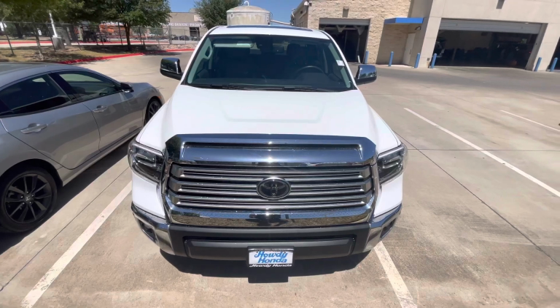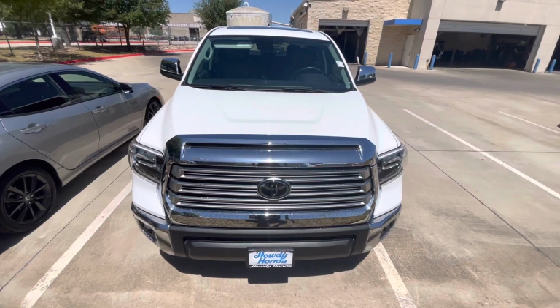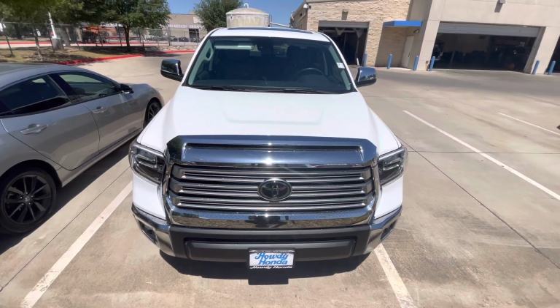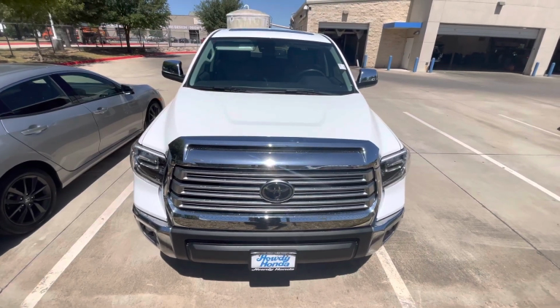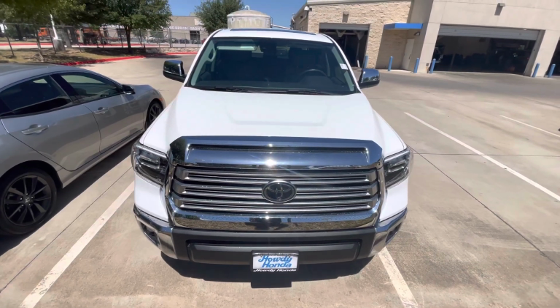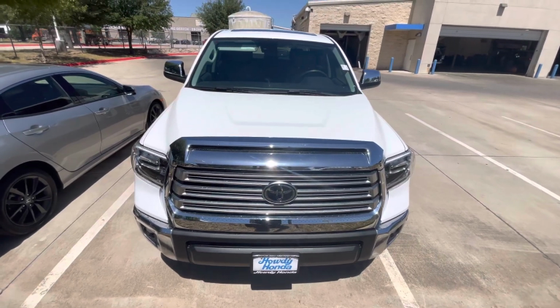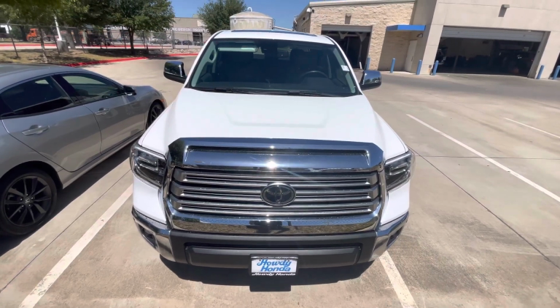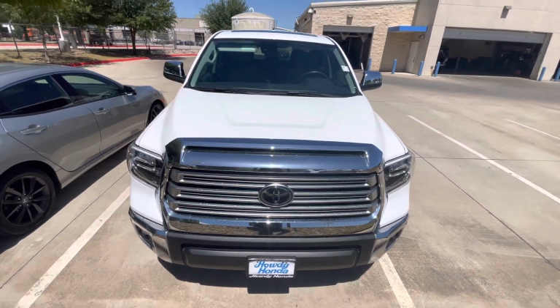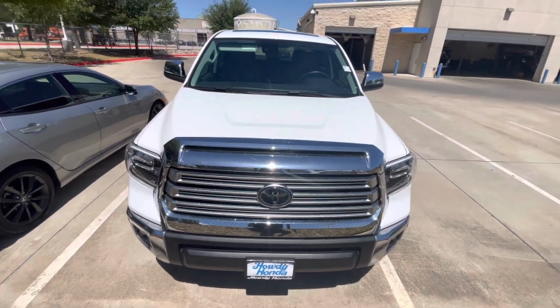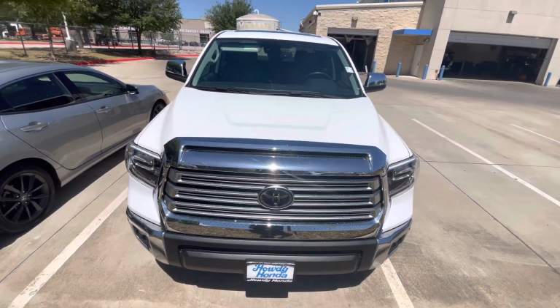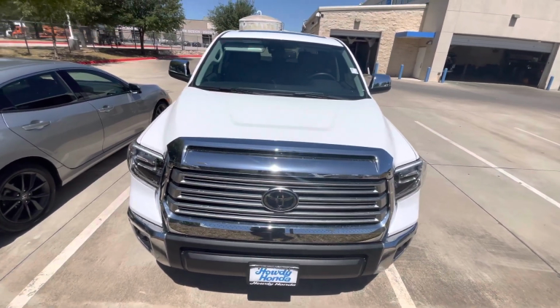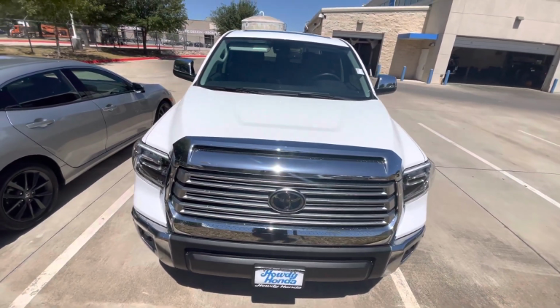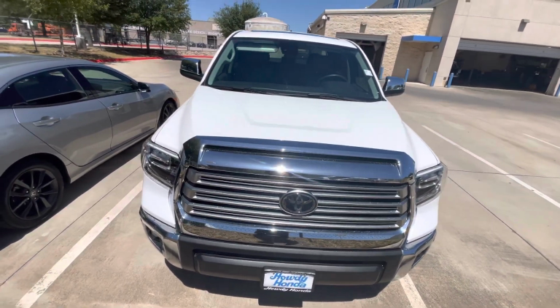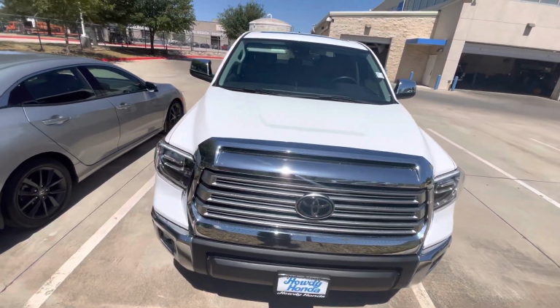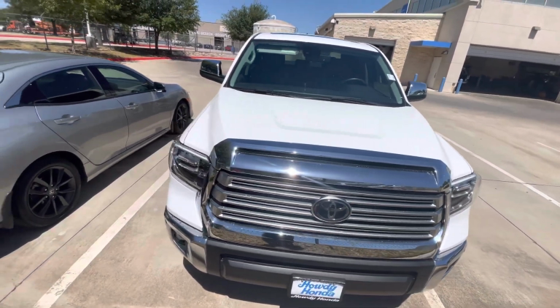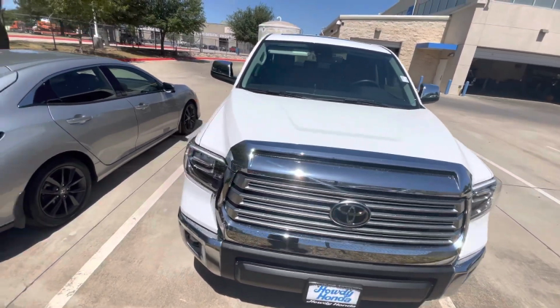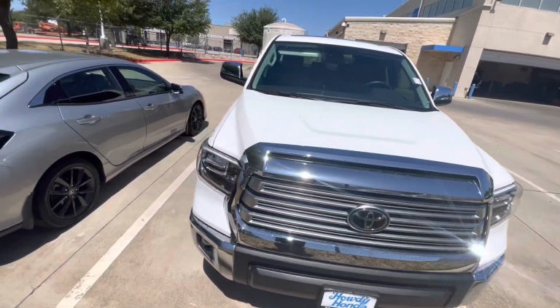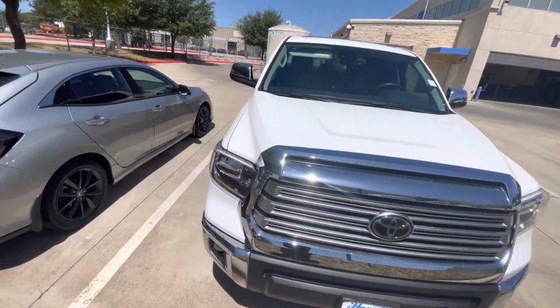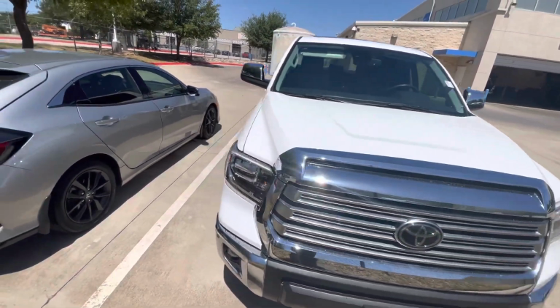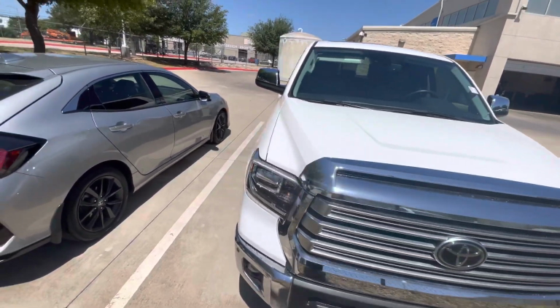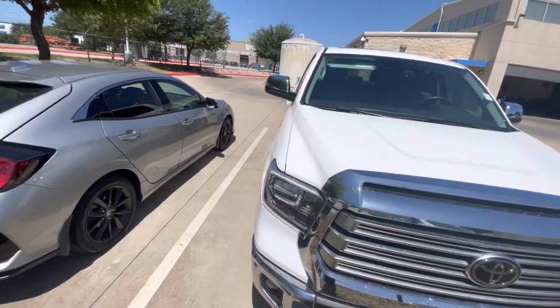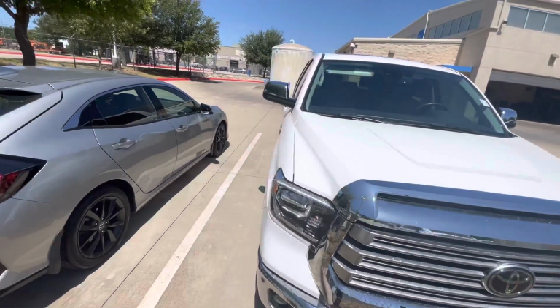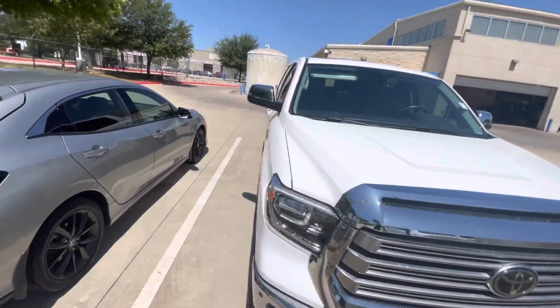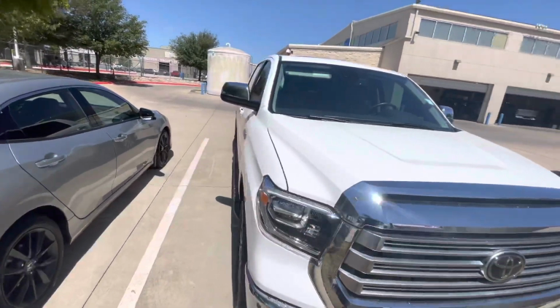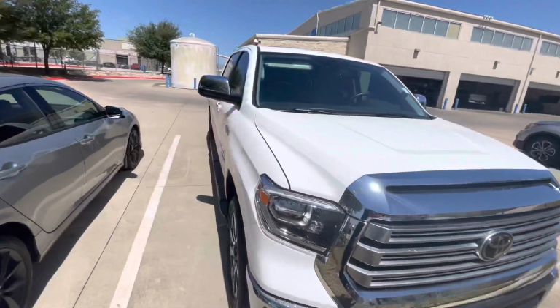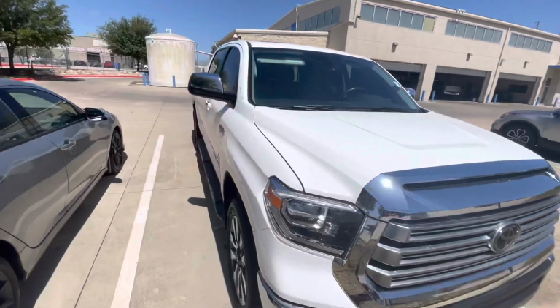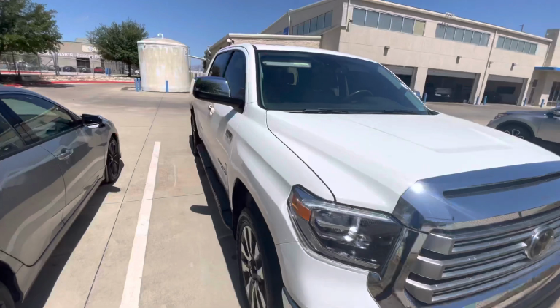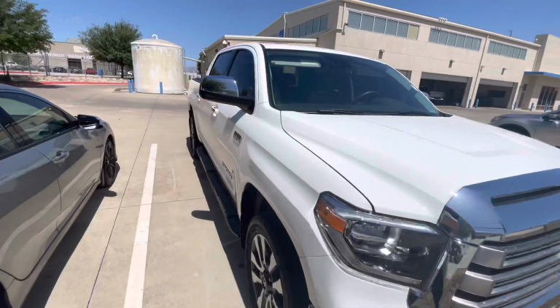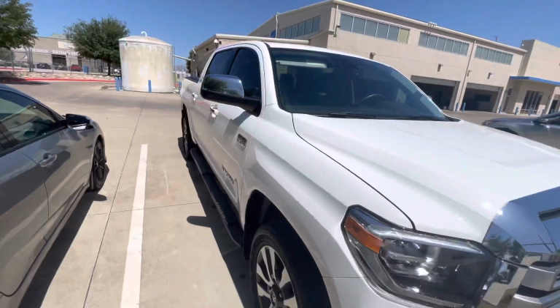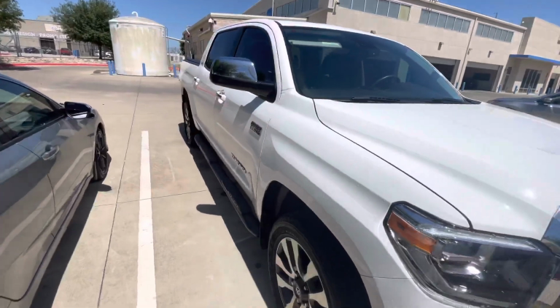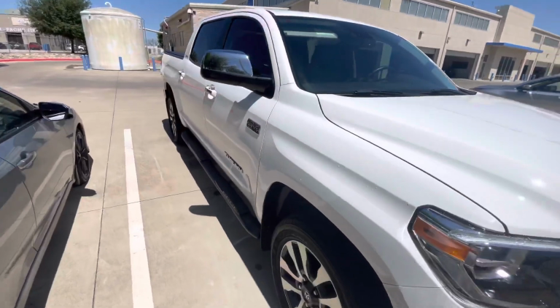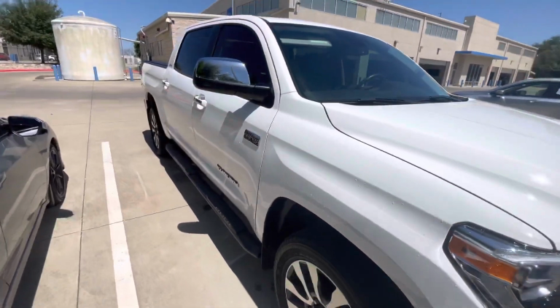Hey Brad, this is Cameron with Howdy Honda doing a walk around of the Toyota Tundra you inquired about.